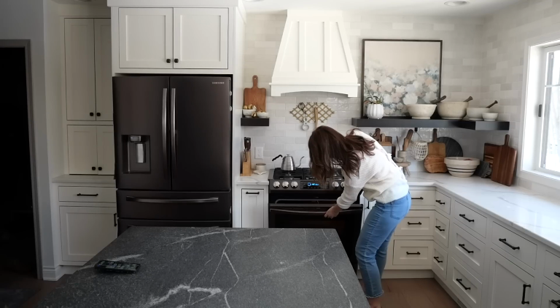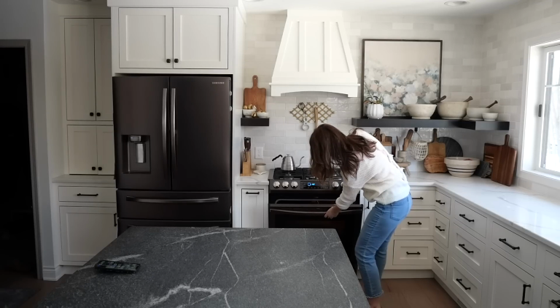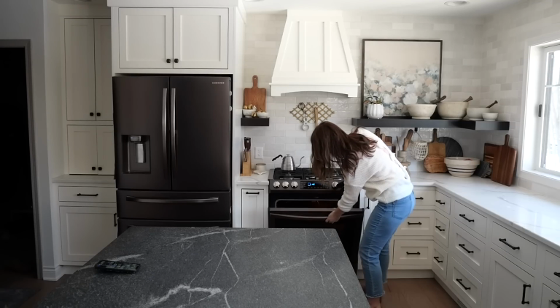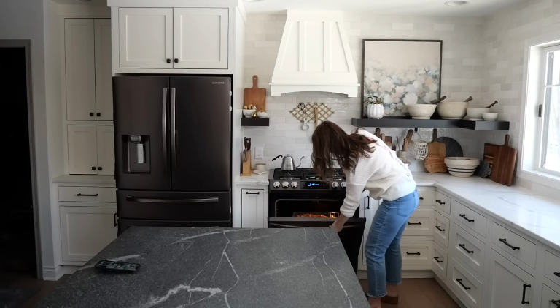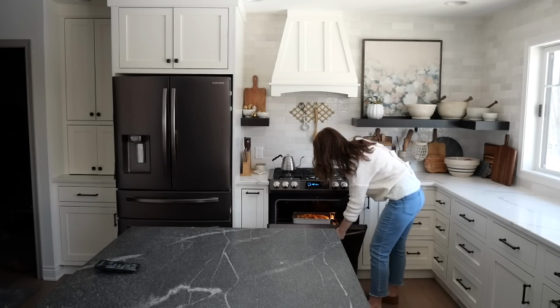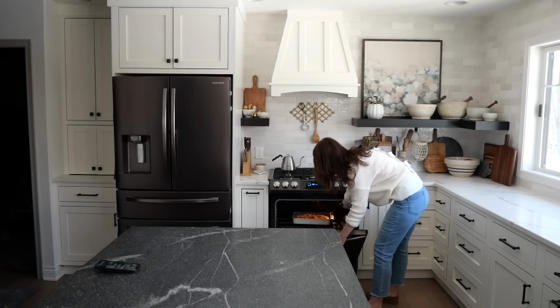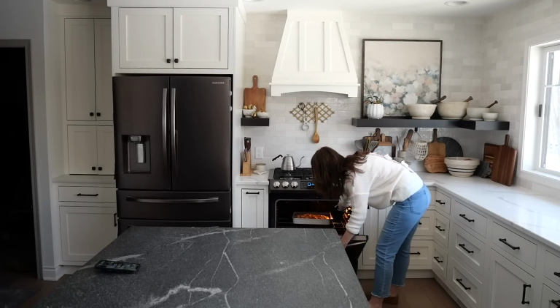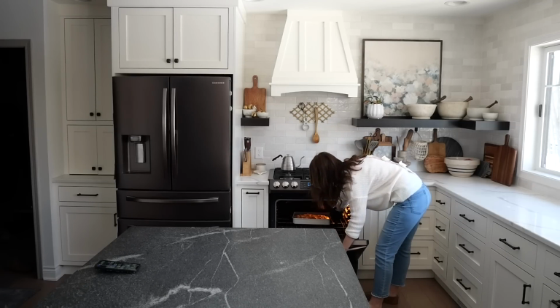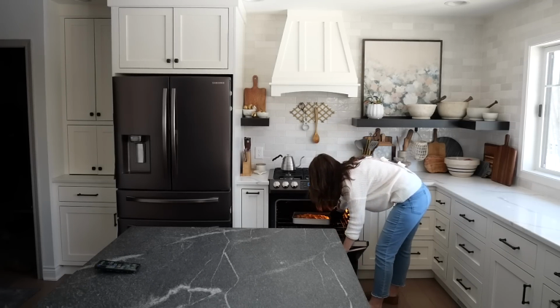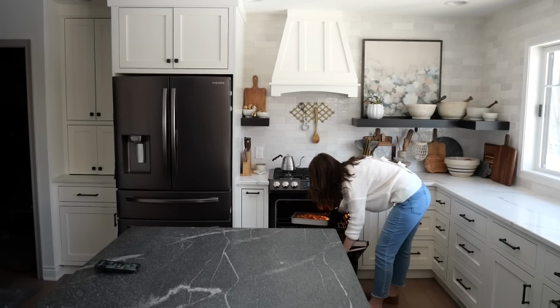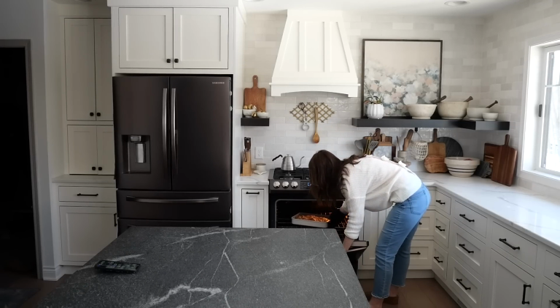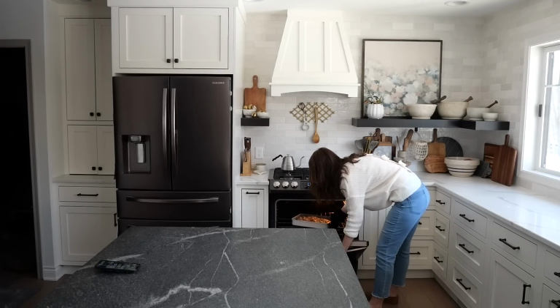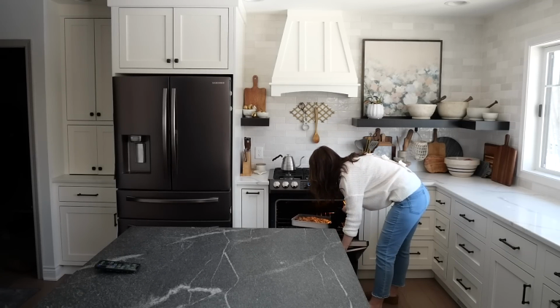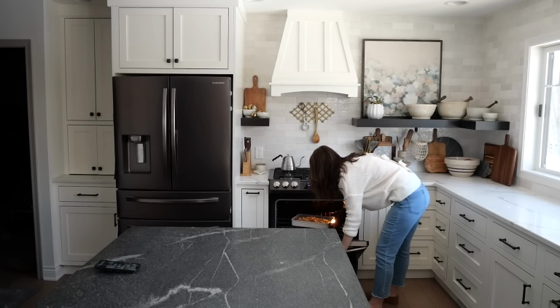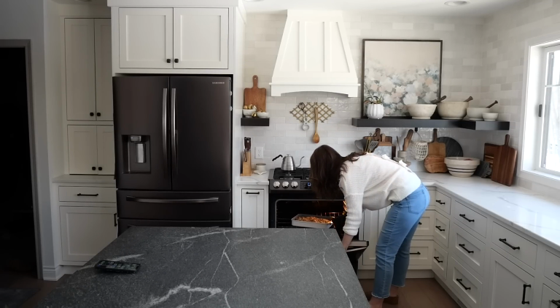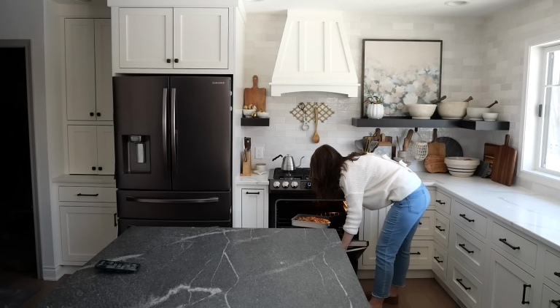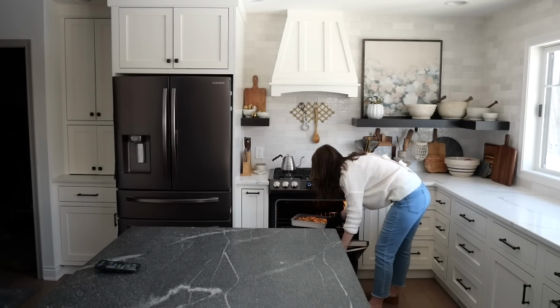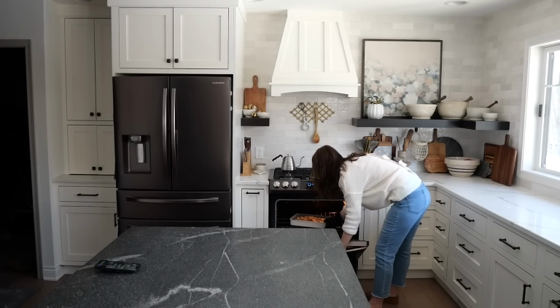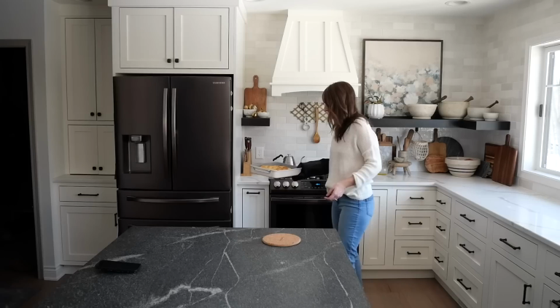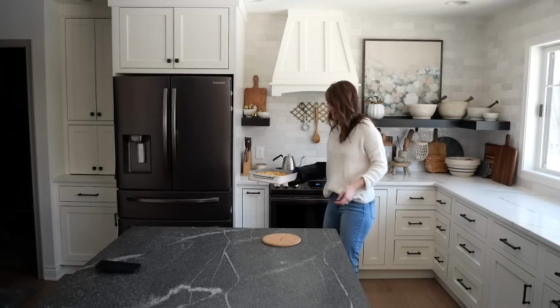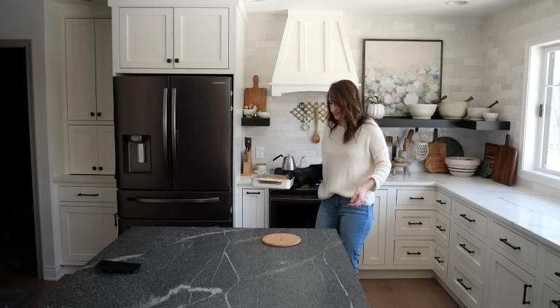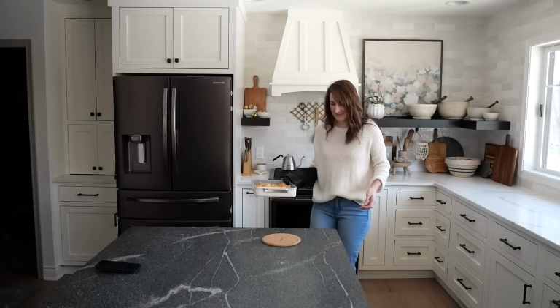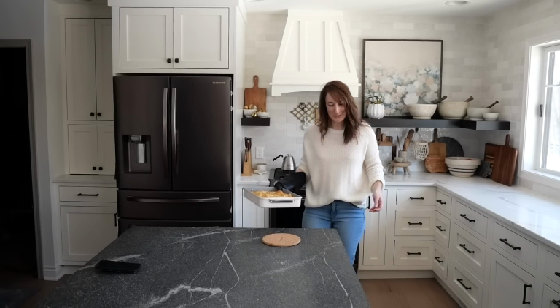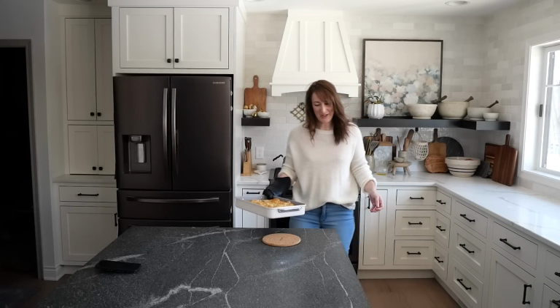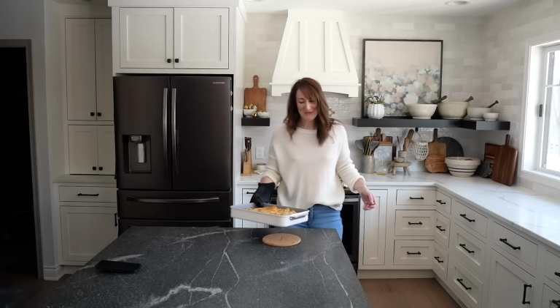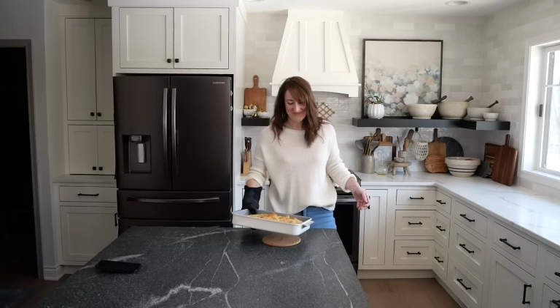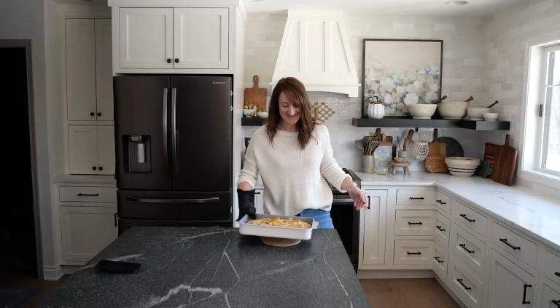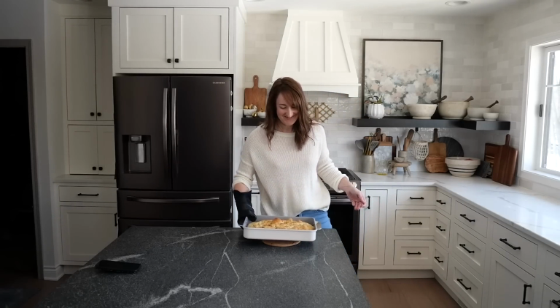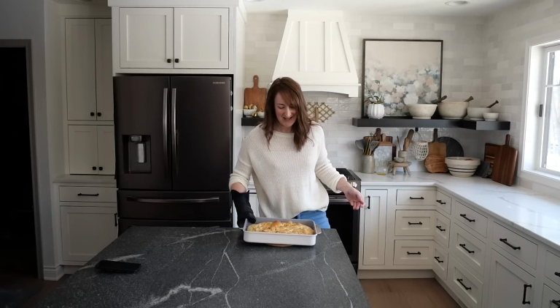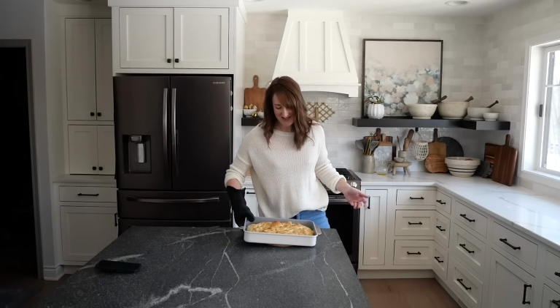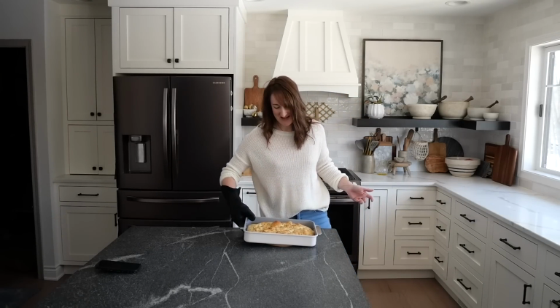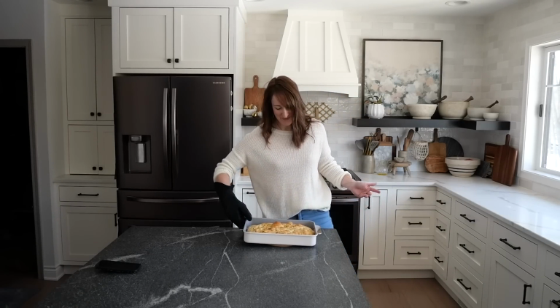The bread is done — that makes me happy.